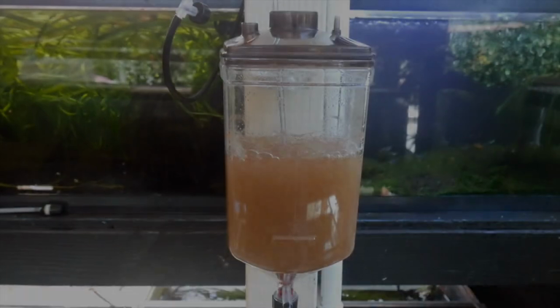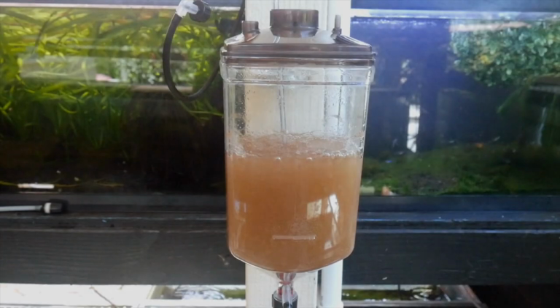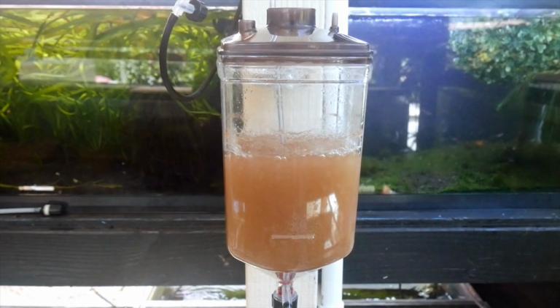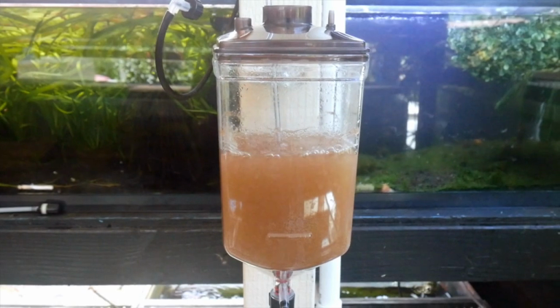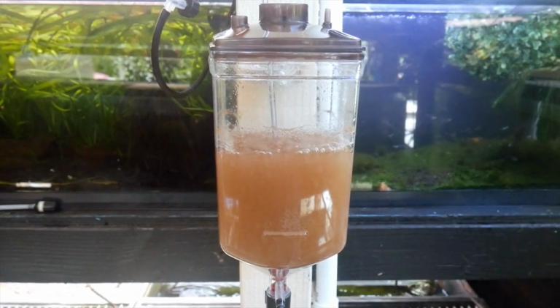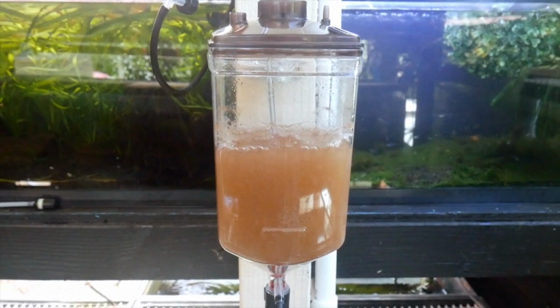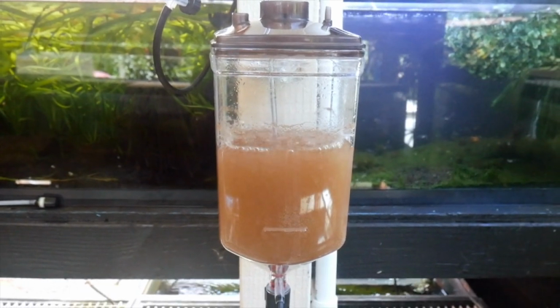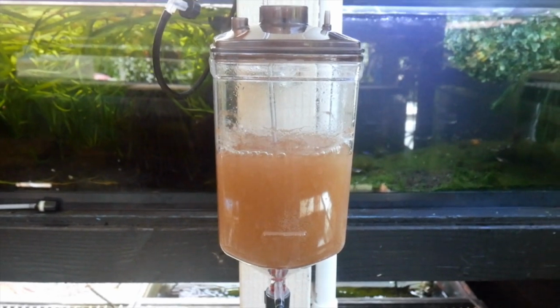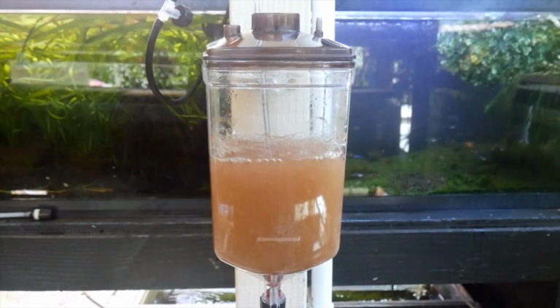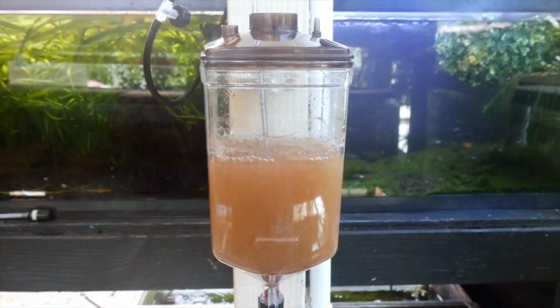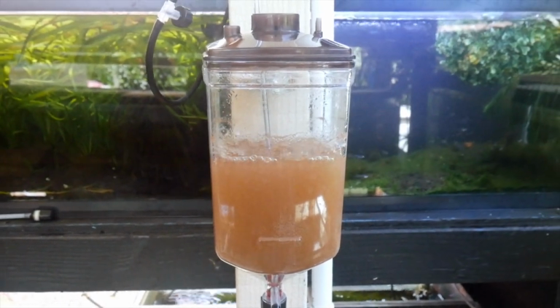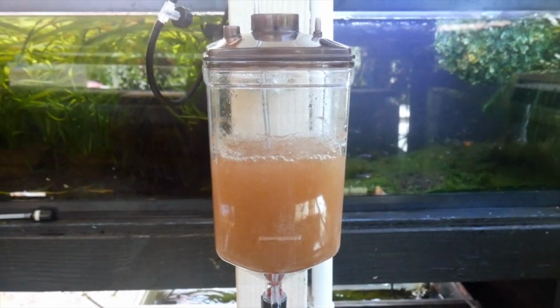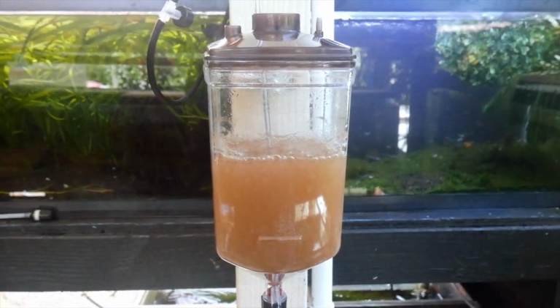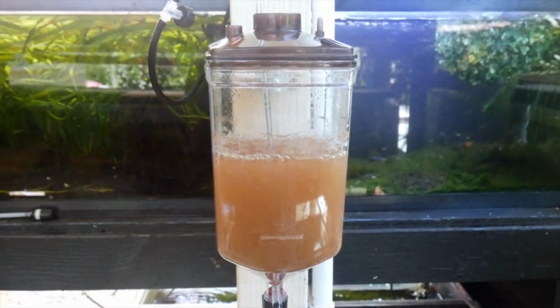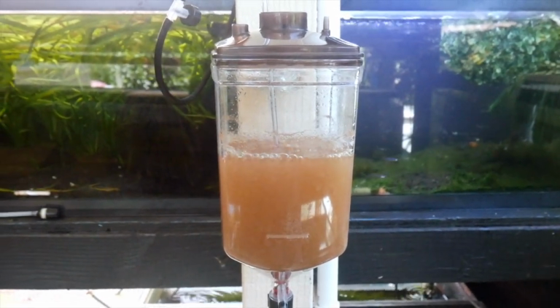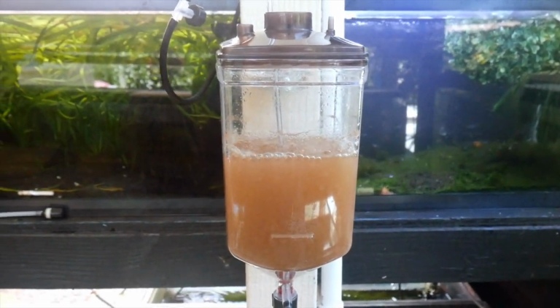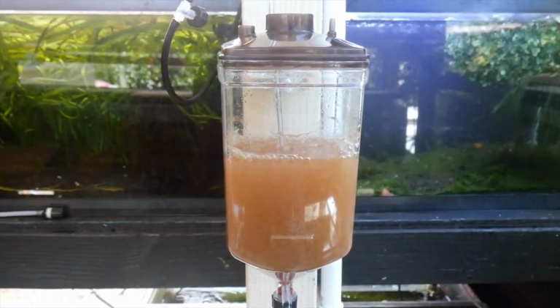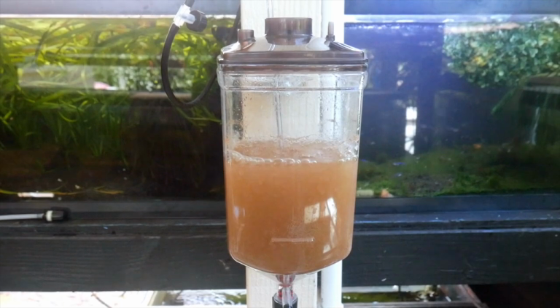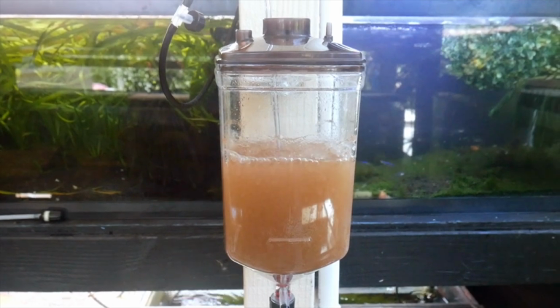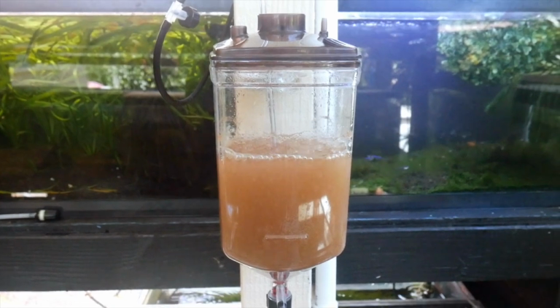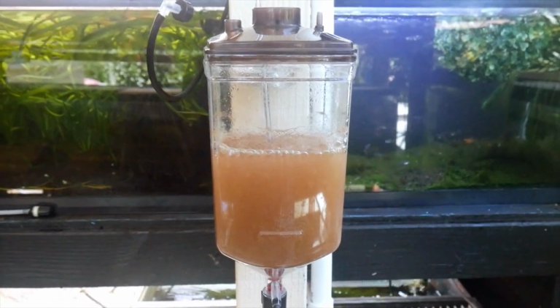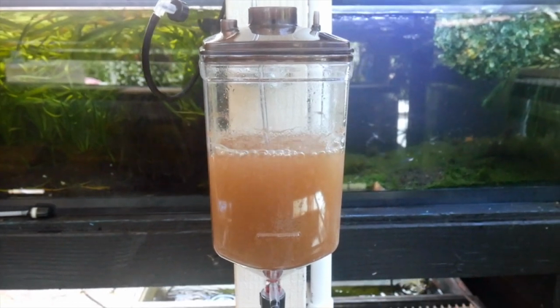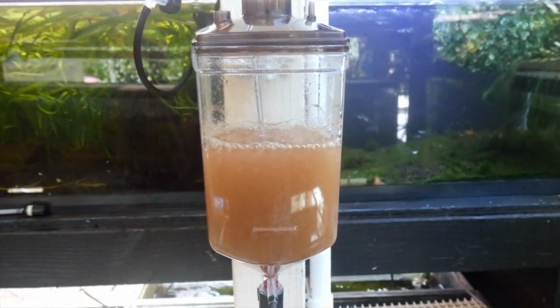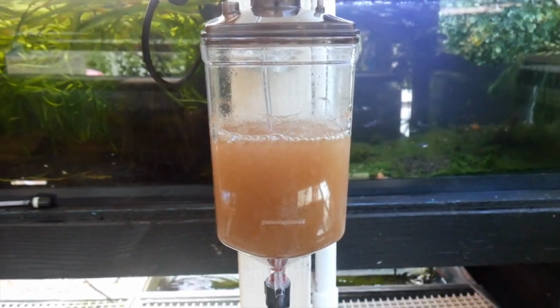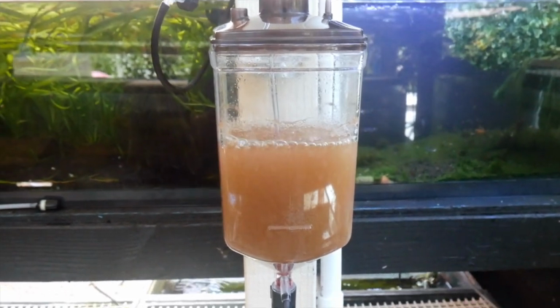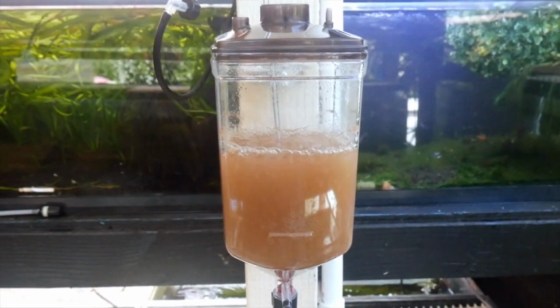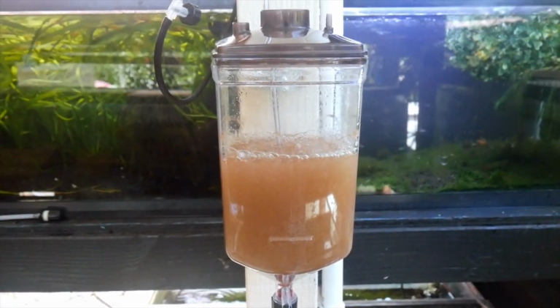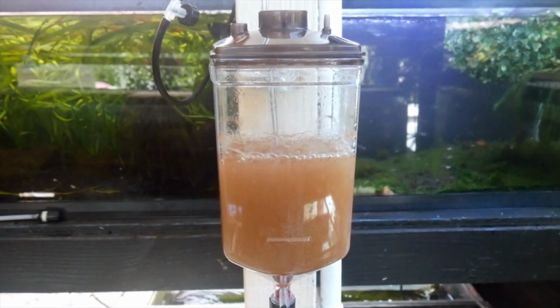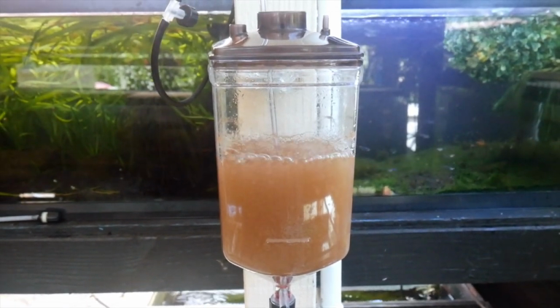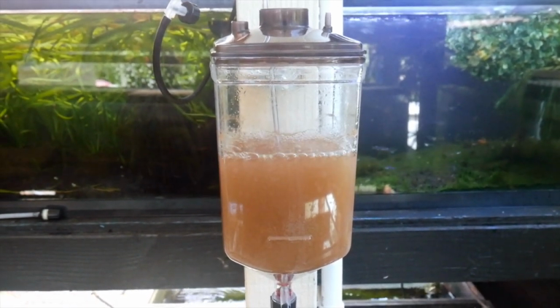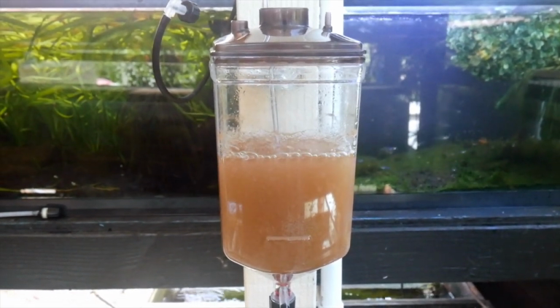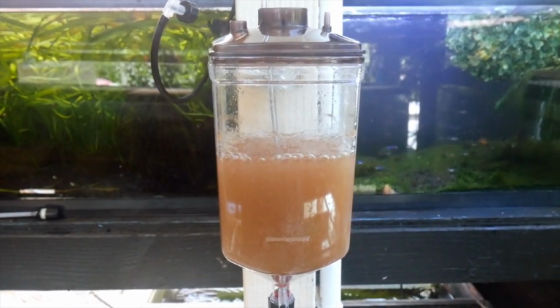Hey, what's up guys, welcome back to the channel. Today I just wanted to do a review on these Ziz brine shrimp hatcheries.